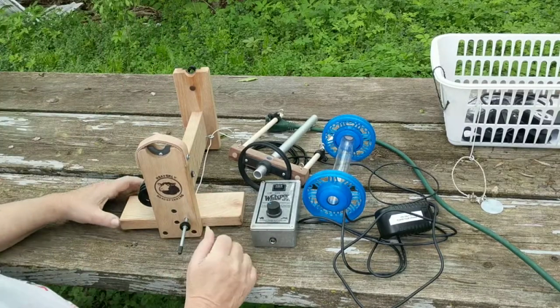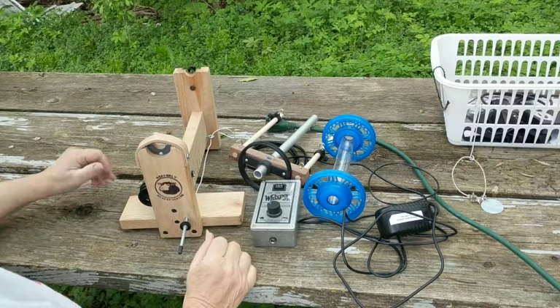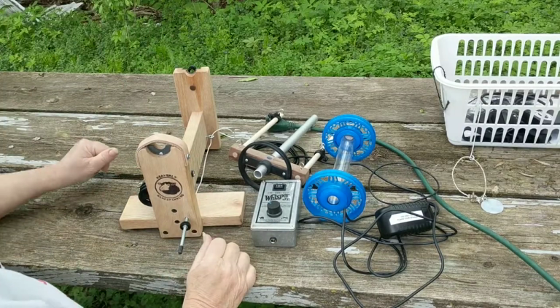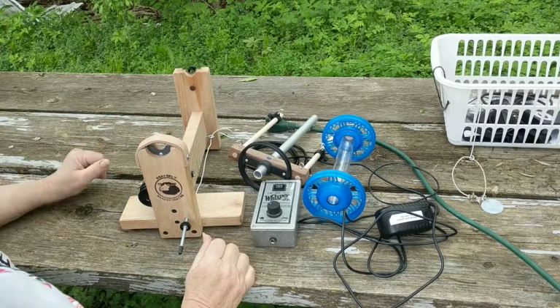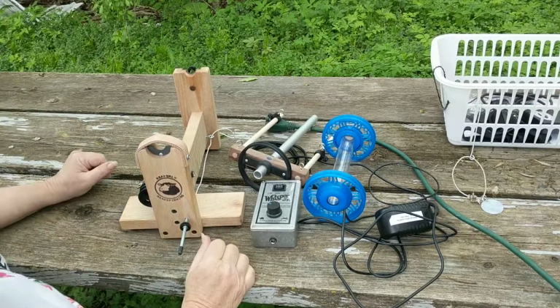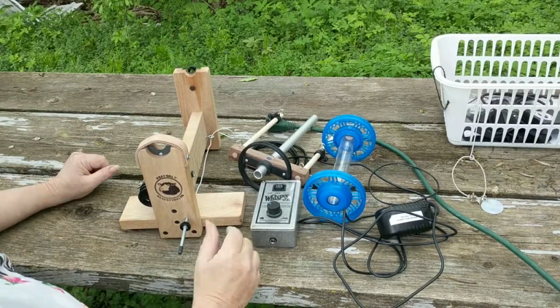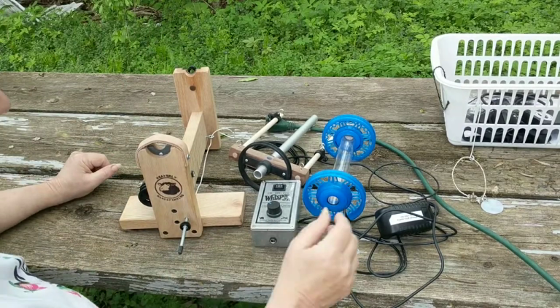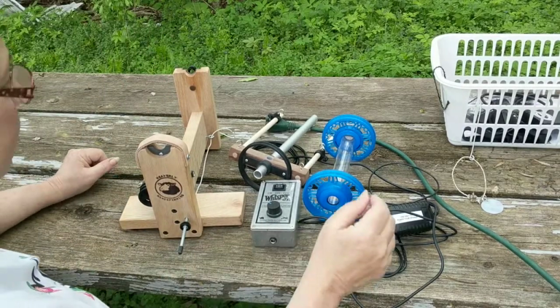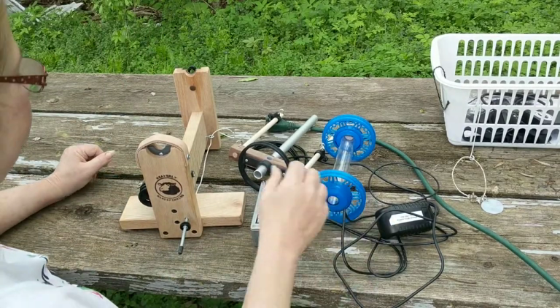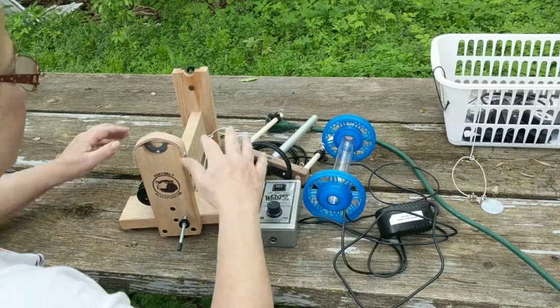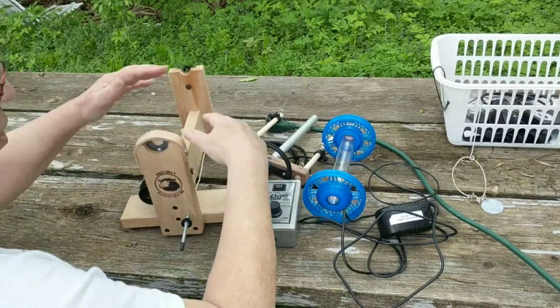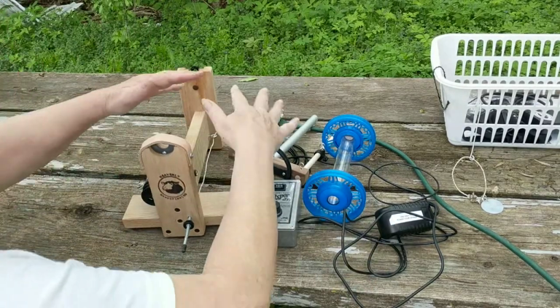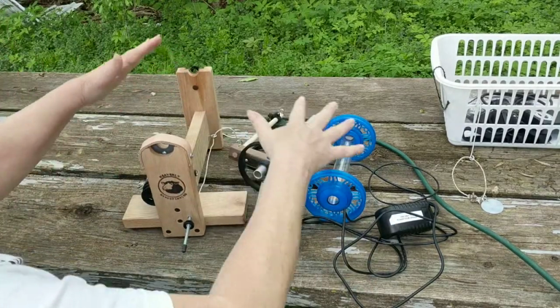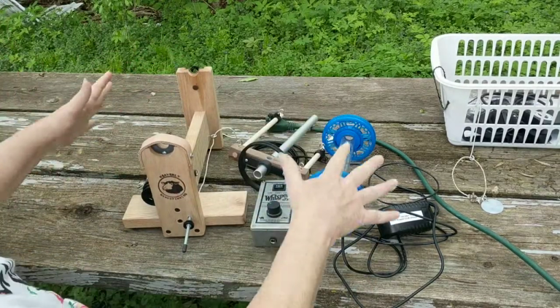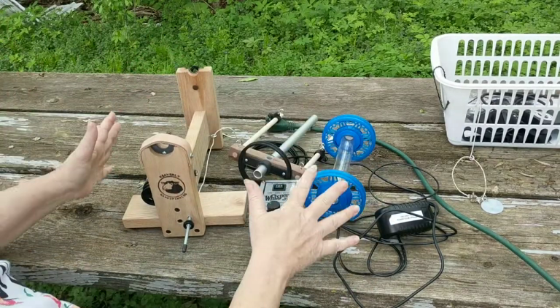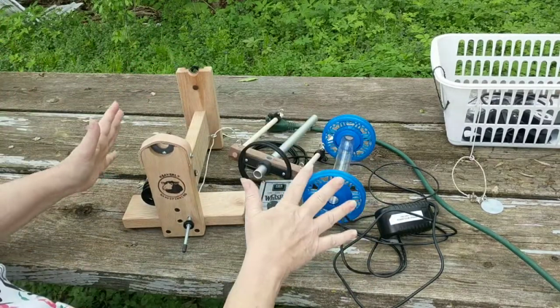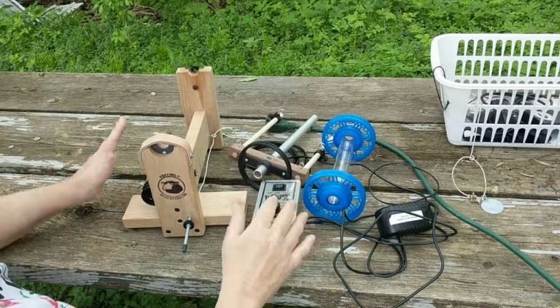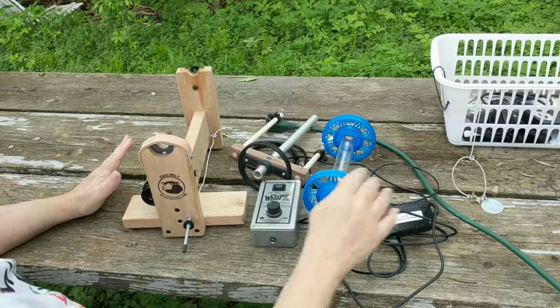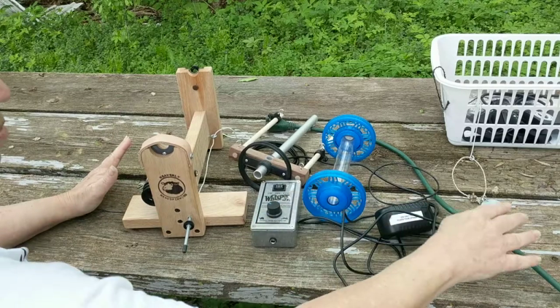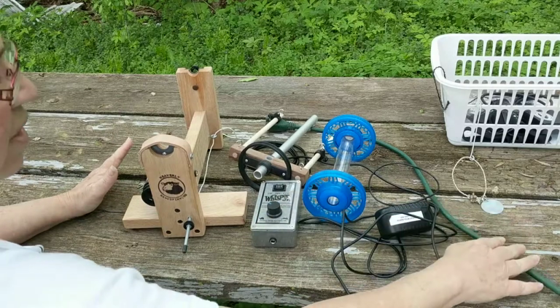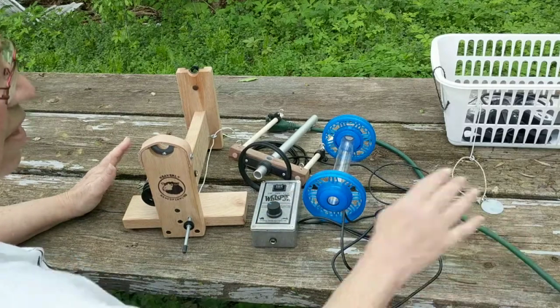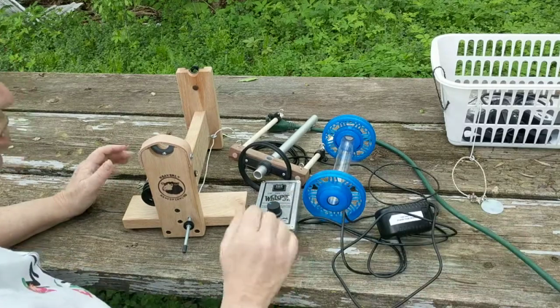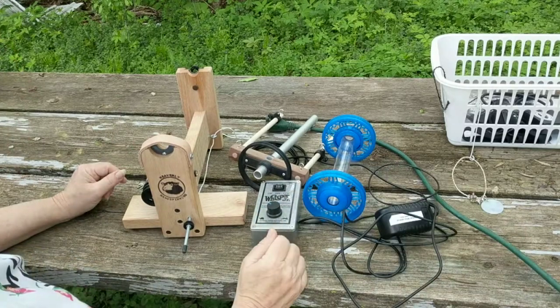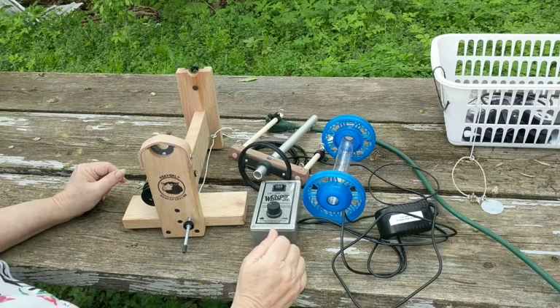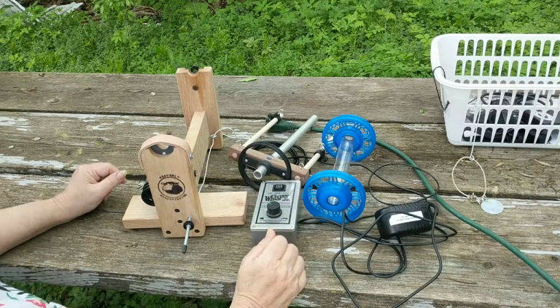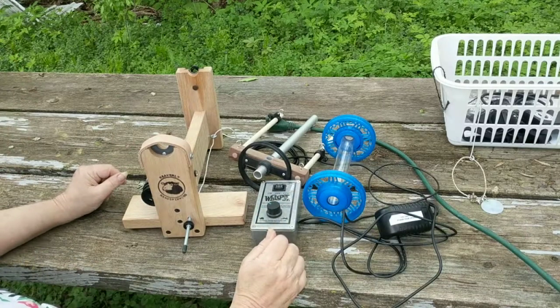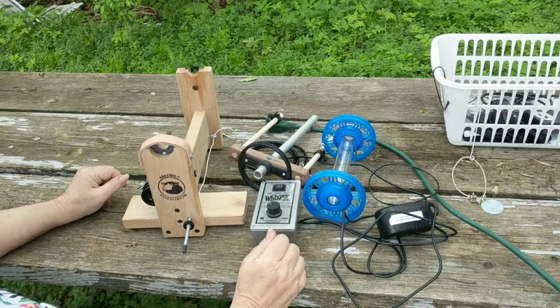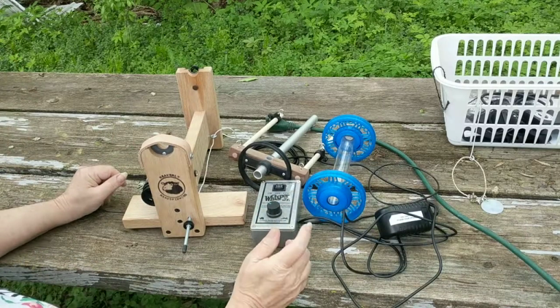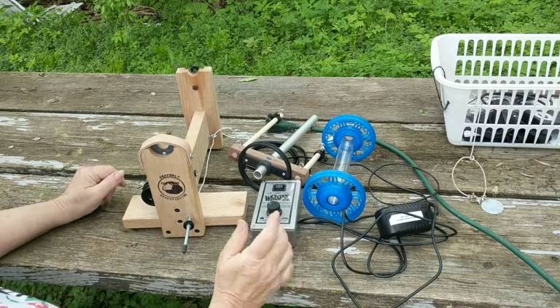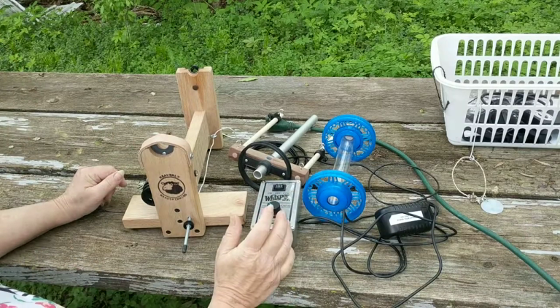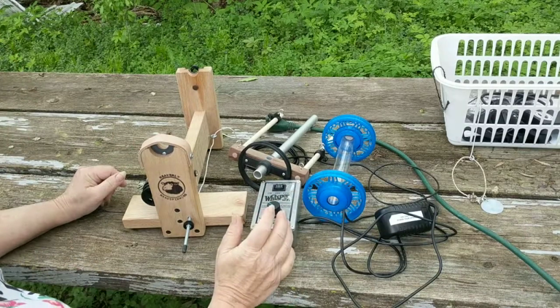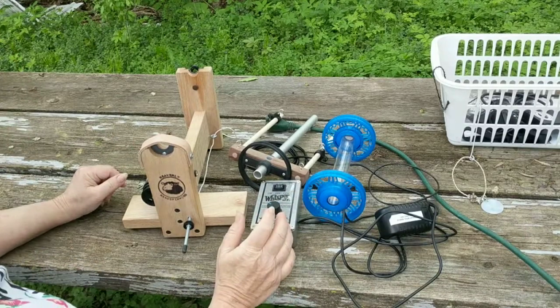Let's start by putting her together. You get all this, except my extension cord, when you buy the Arrow.